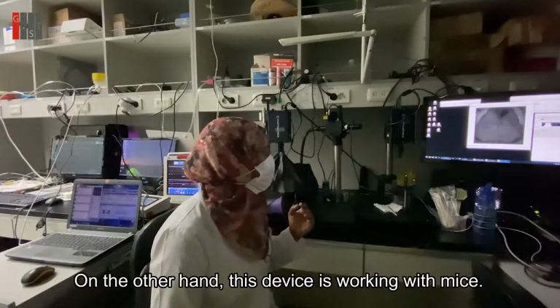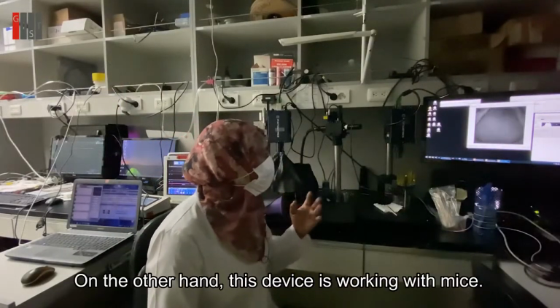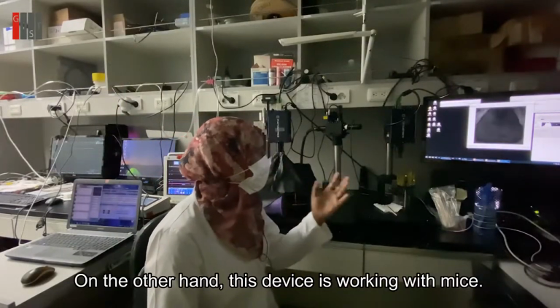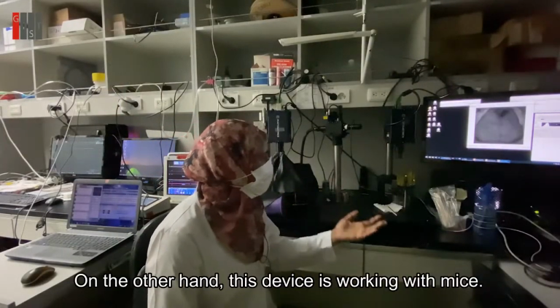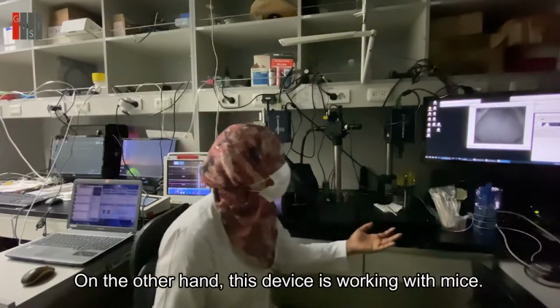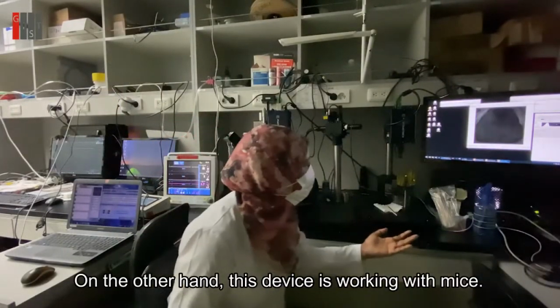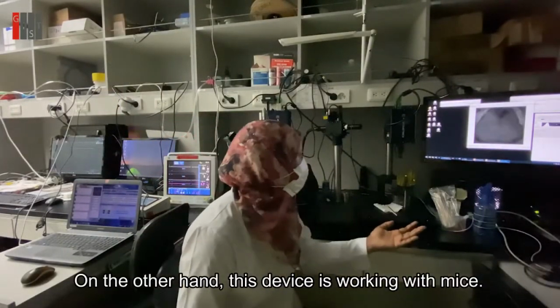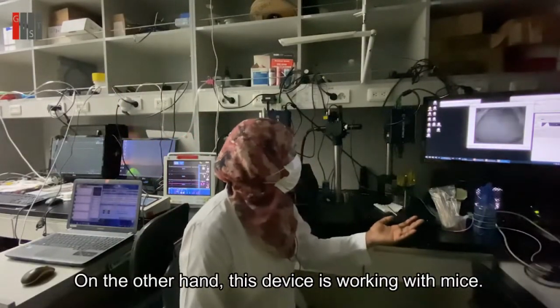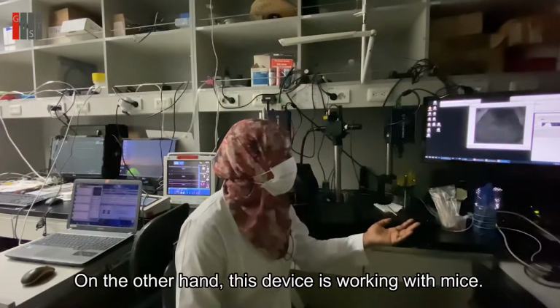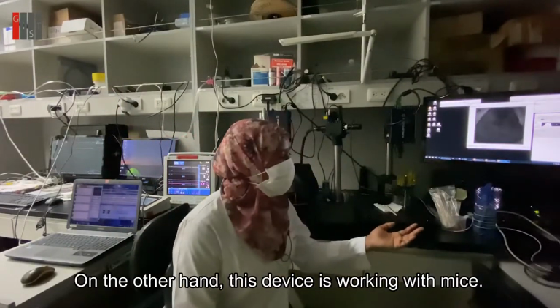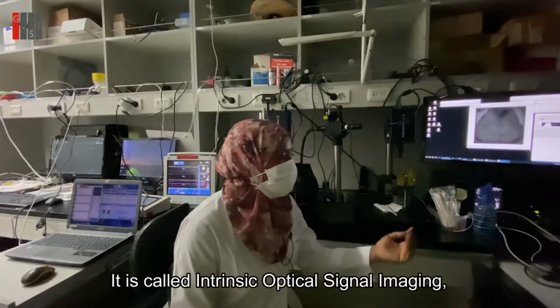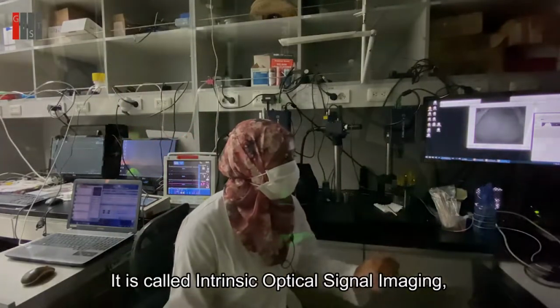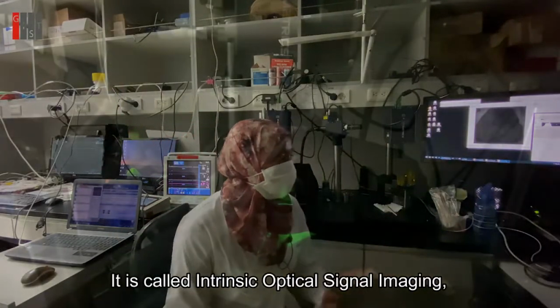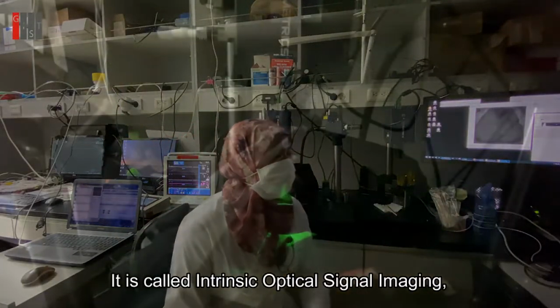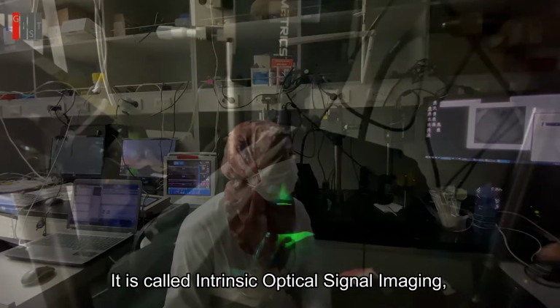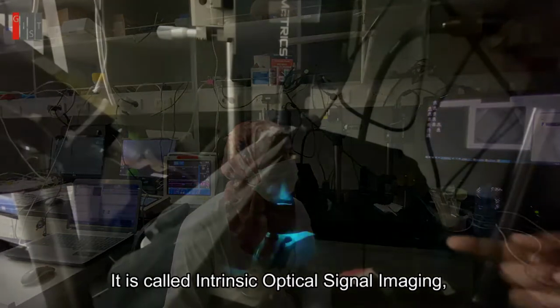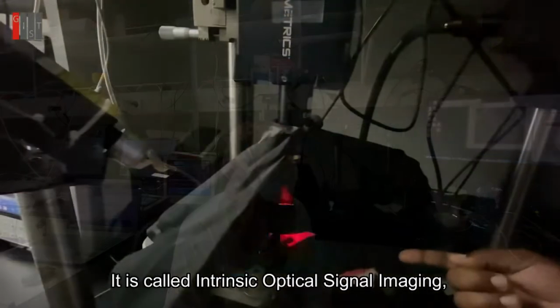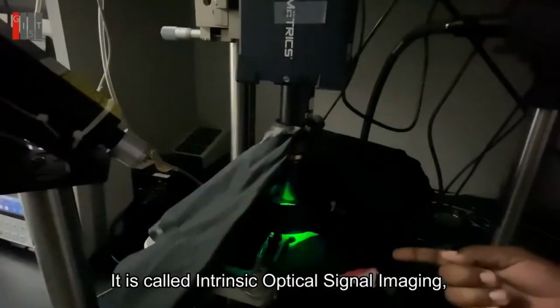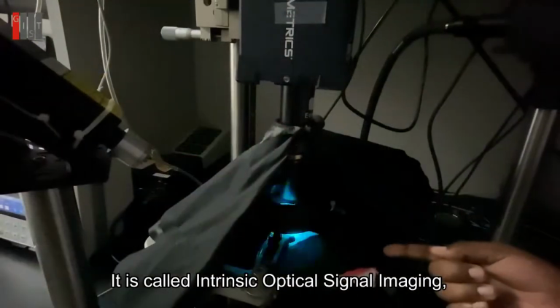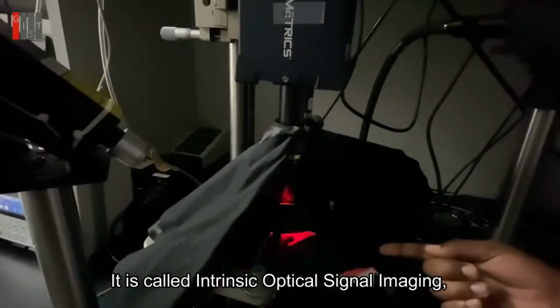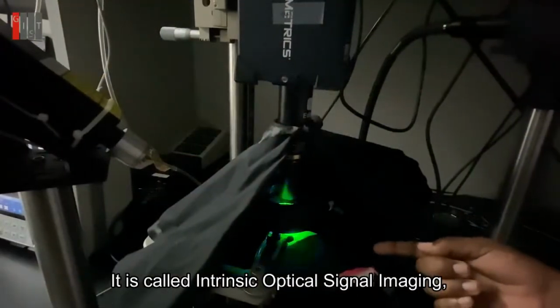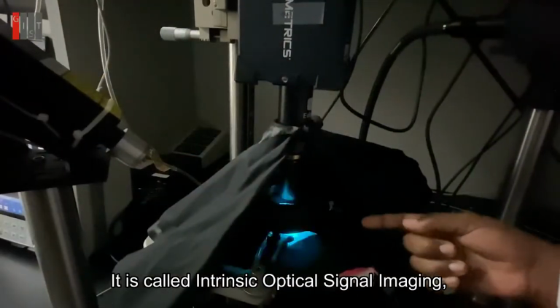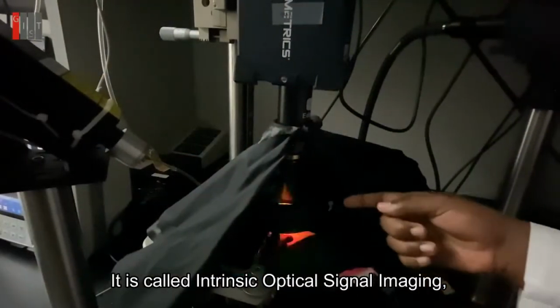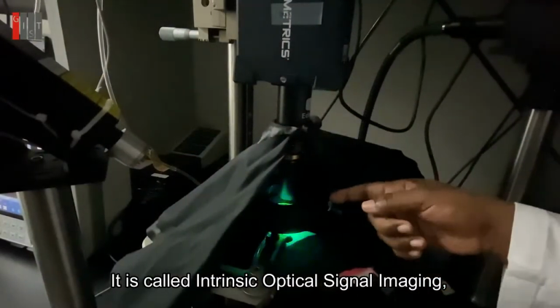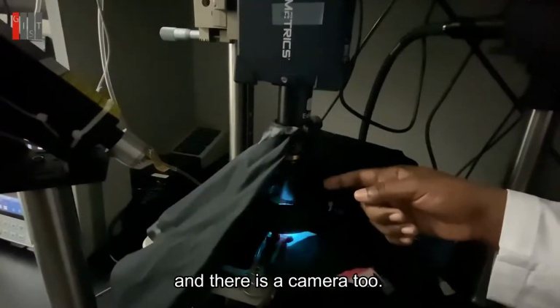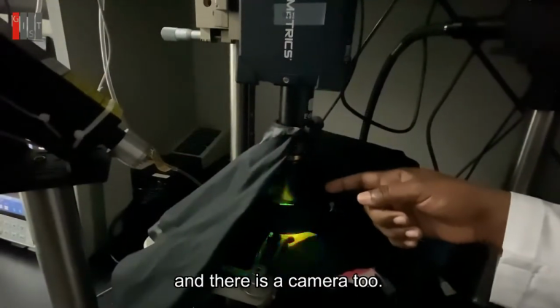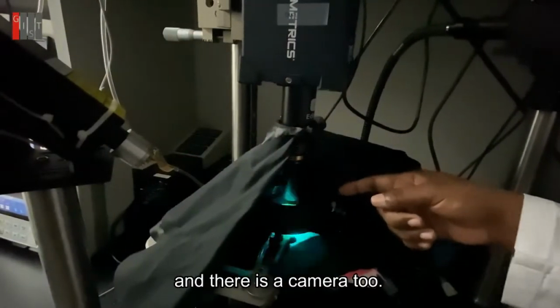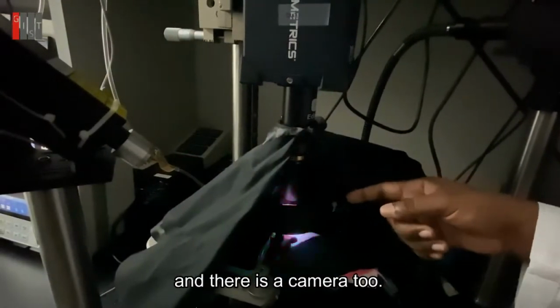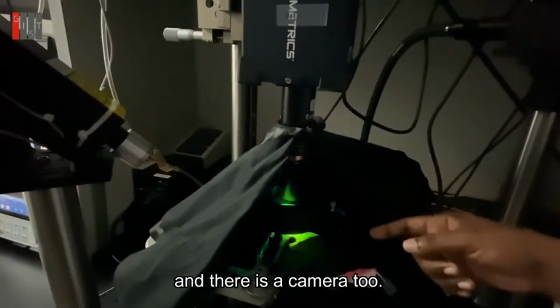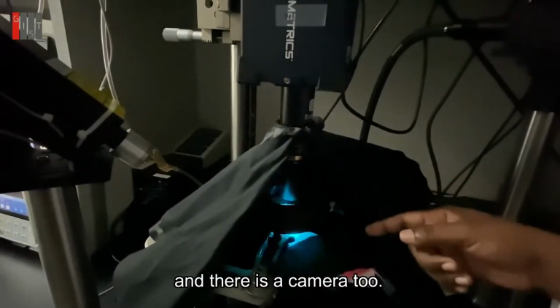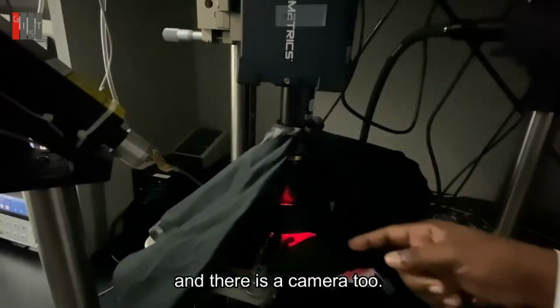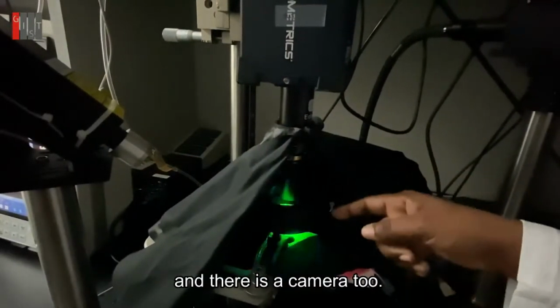On the other hand, this device is working with mice. It is called intrinsic optical signal imaging, and there is a camera too.